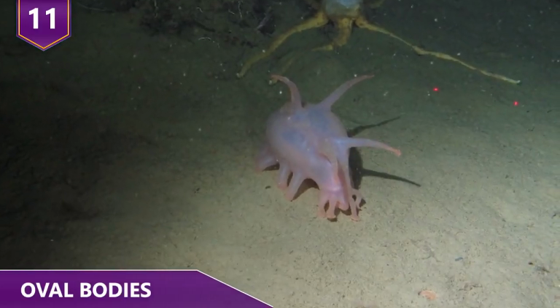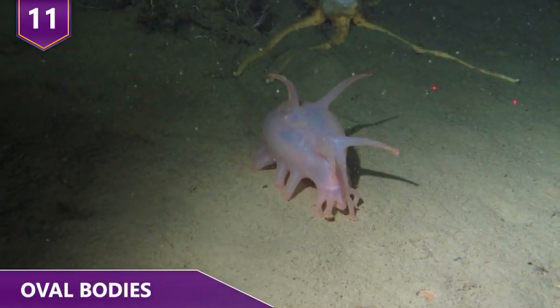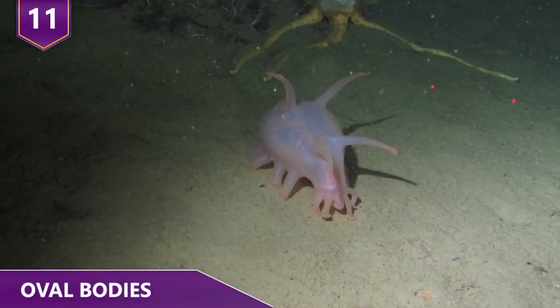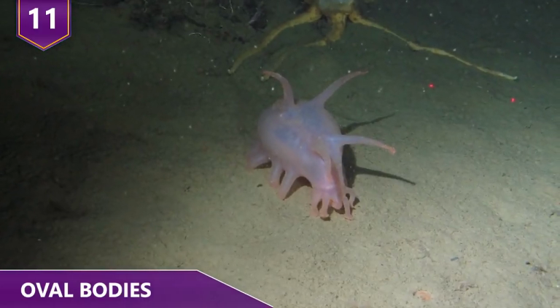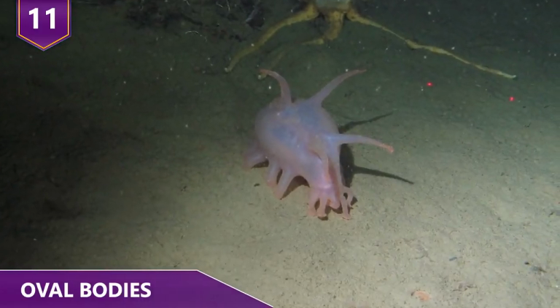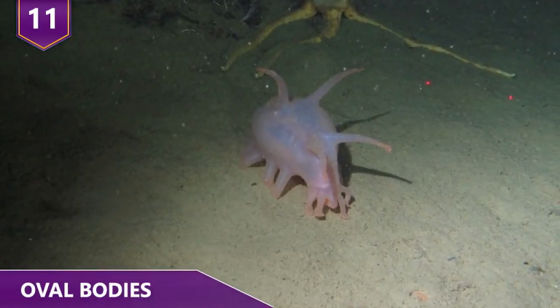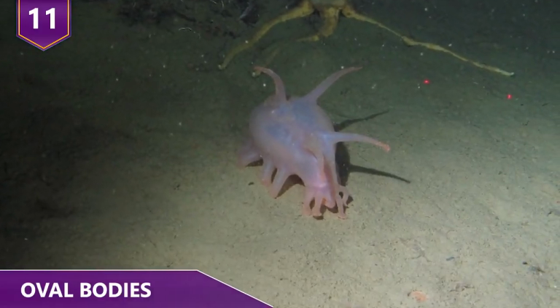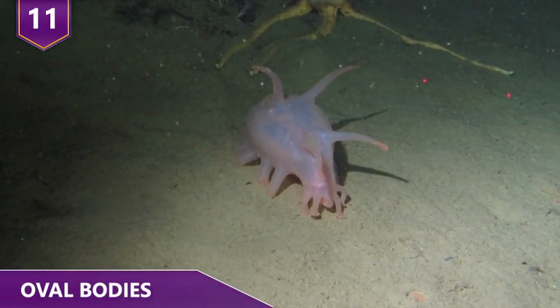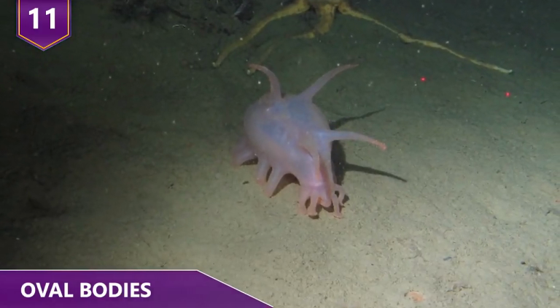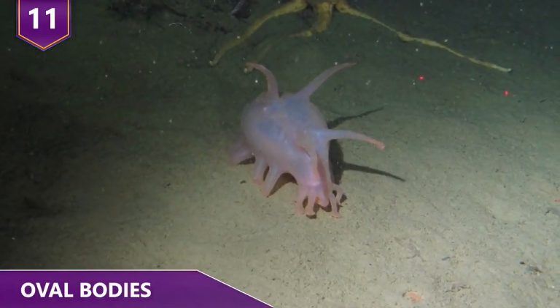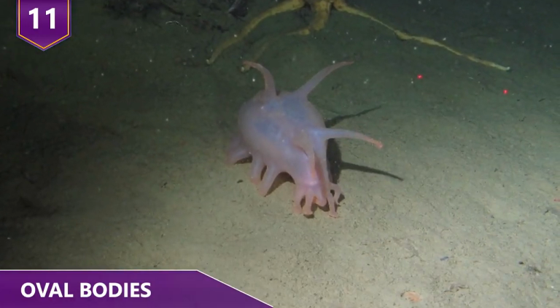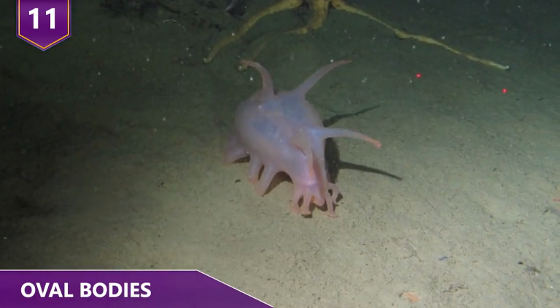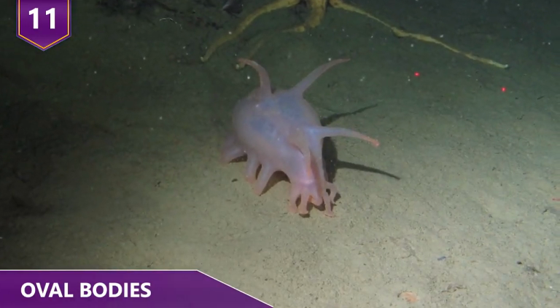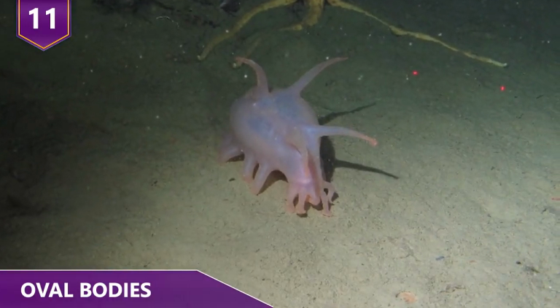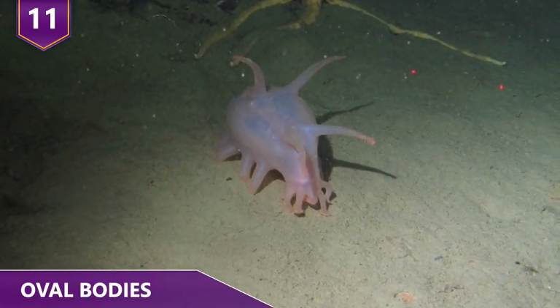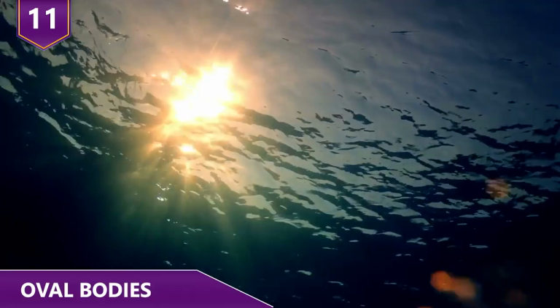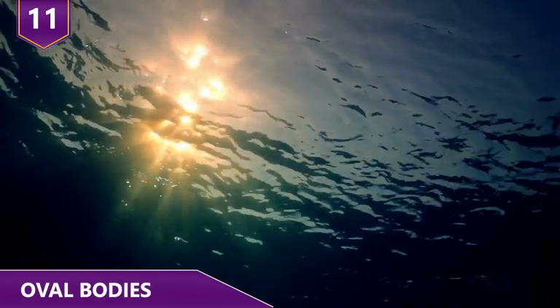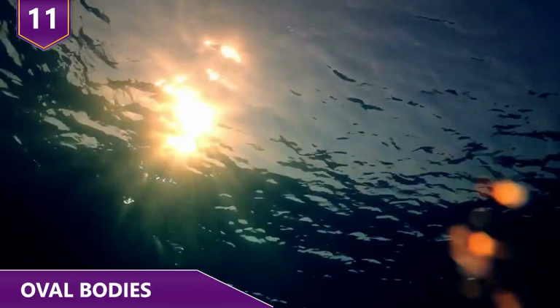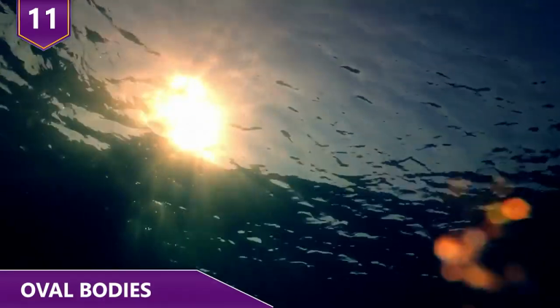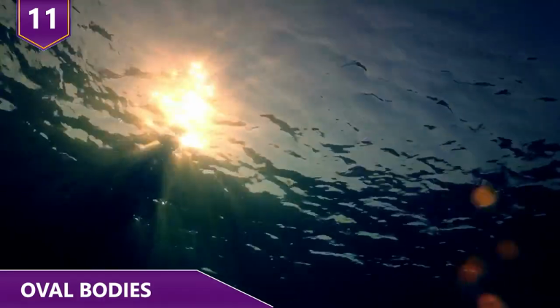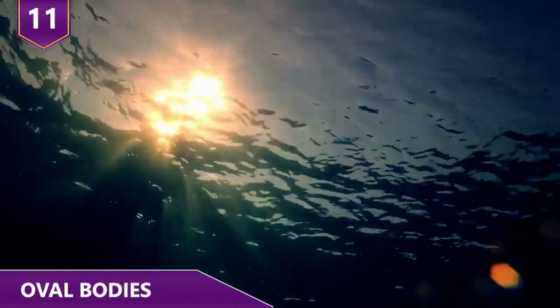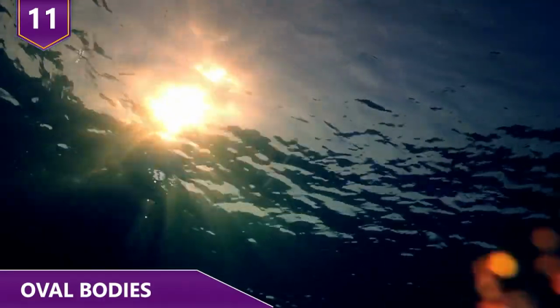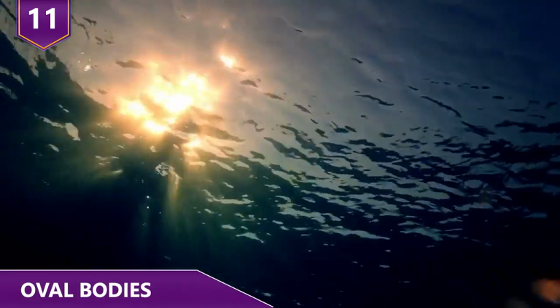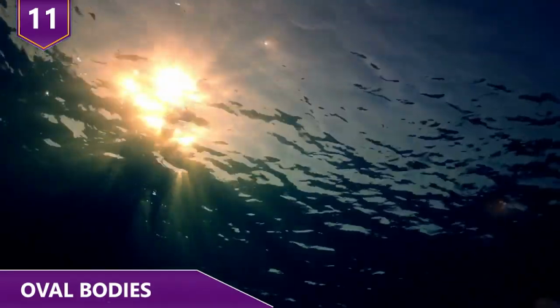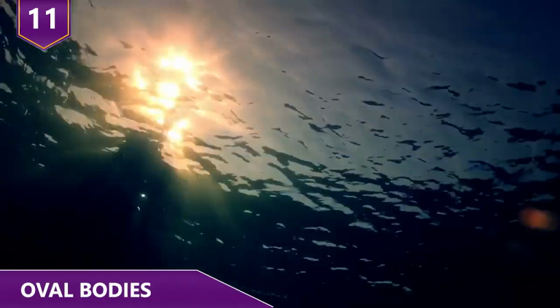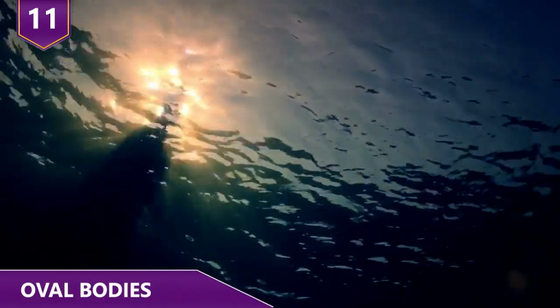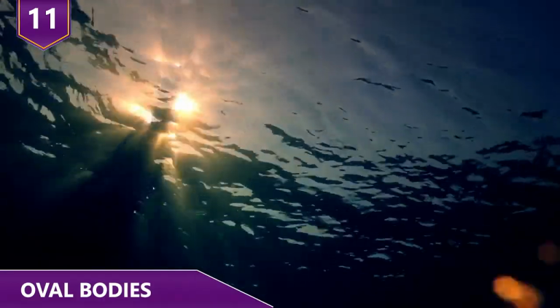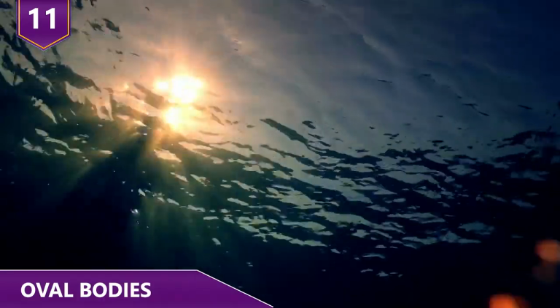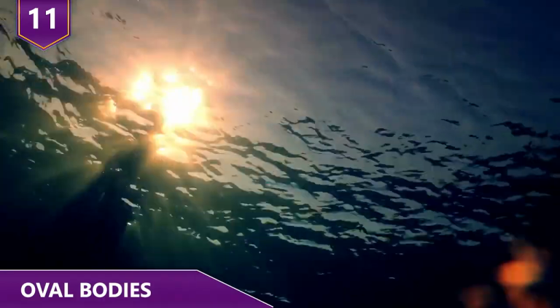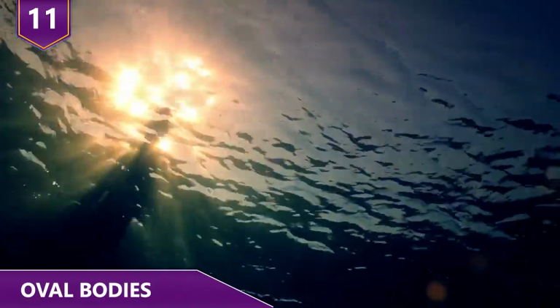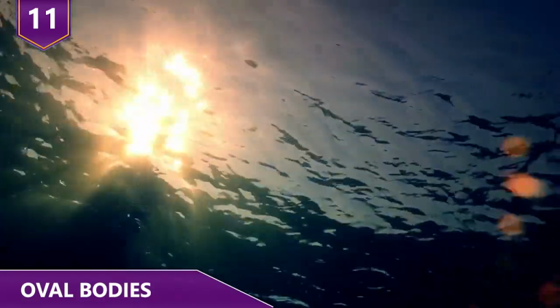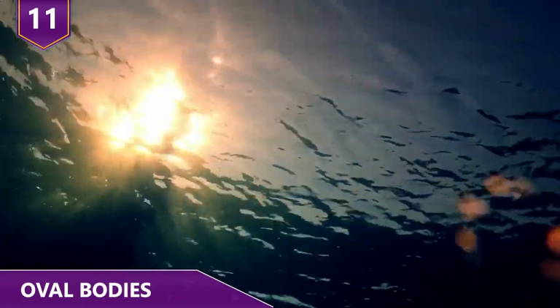Currently, there are five discovered sea pig species, but who knows what else the abyss of the ocean is hiding!